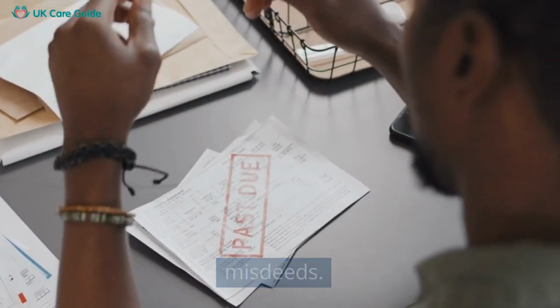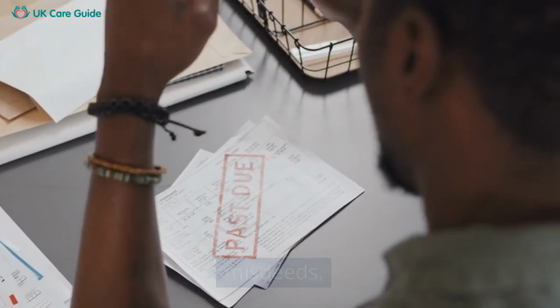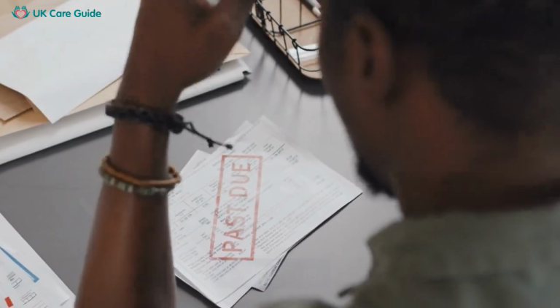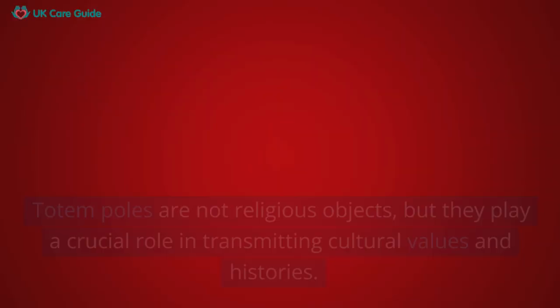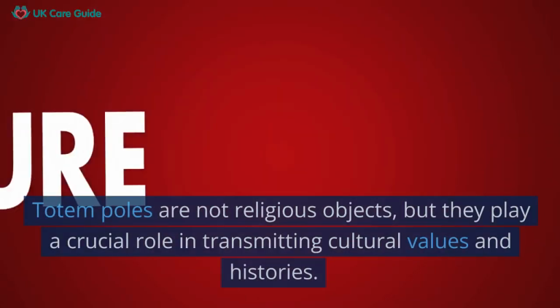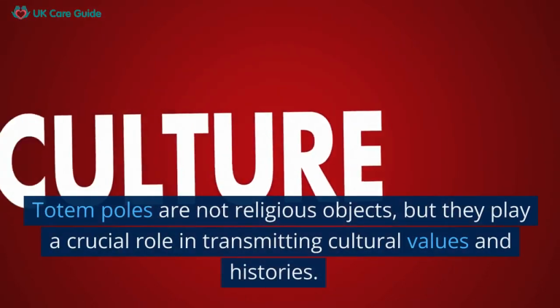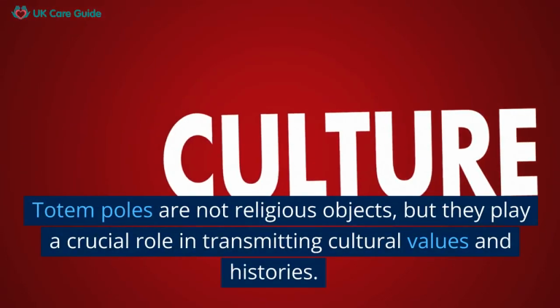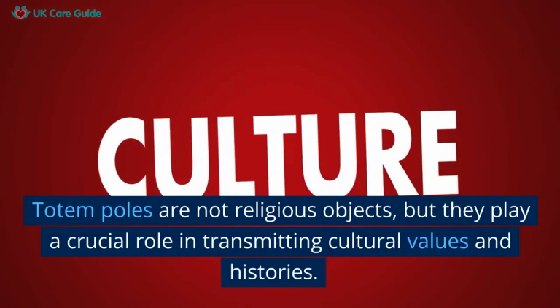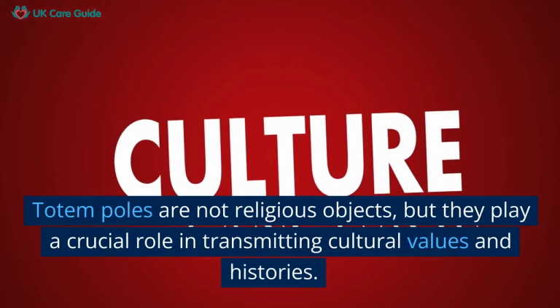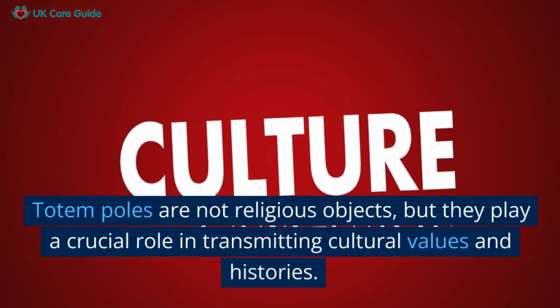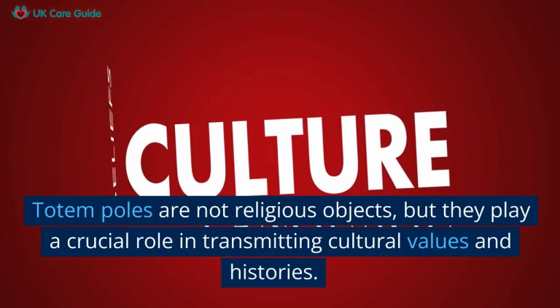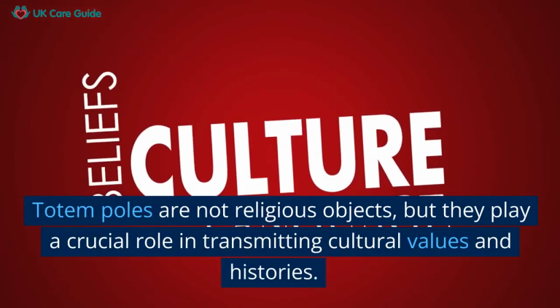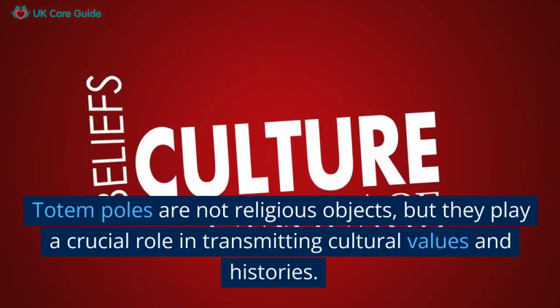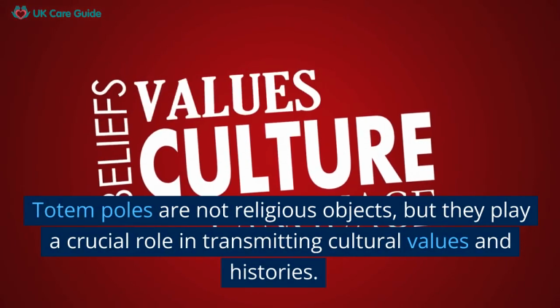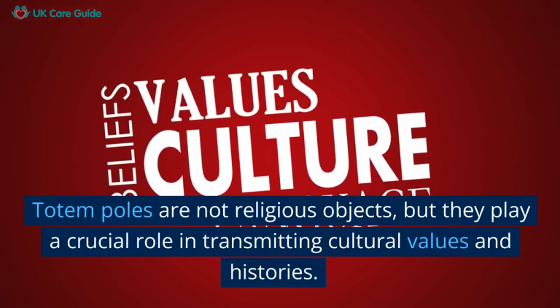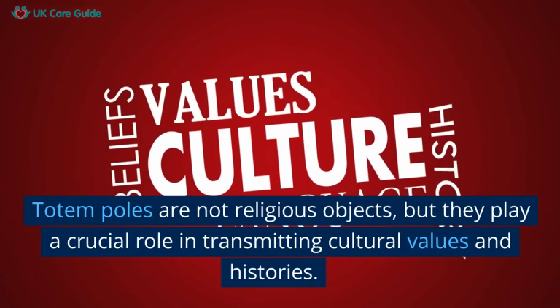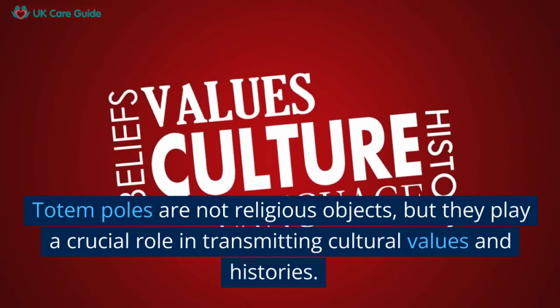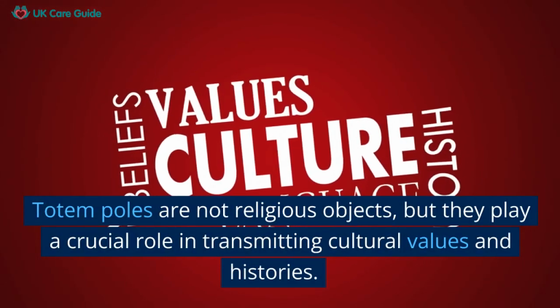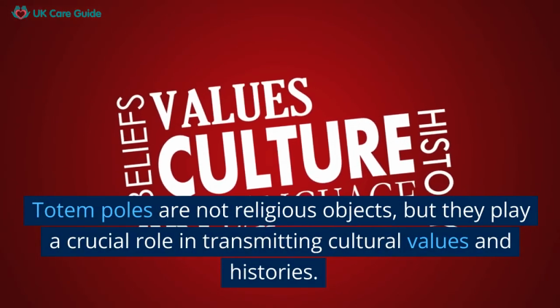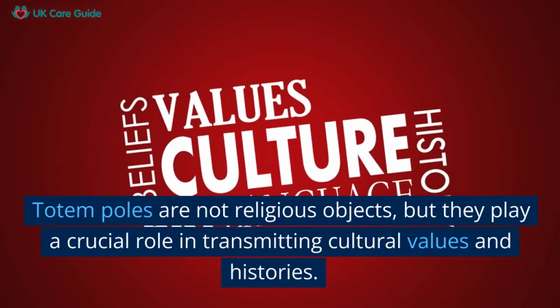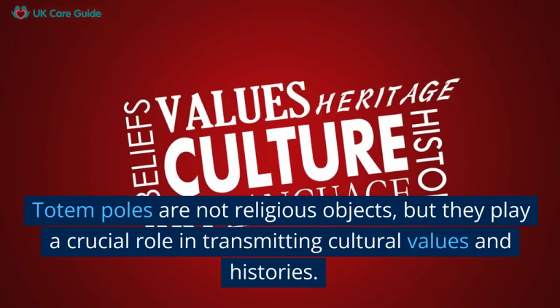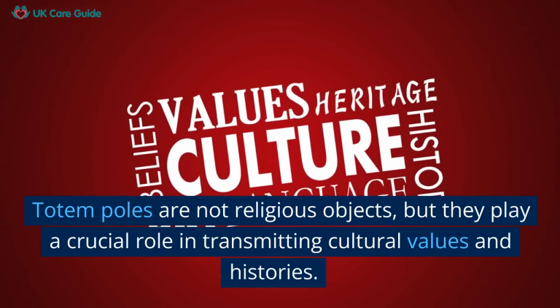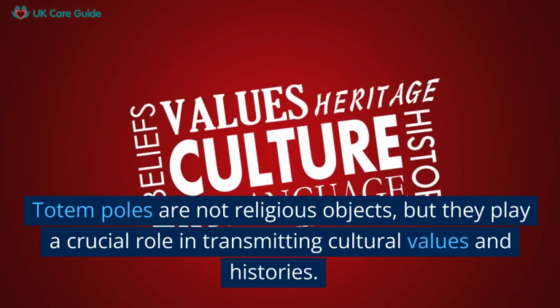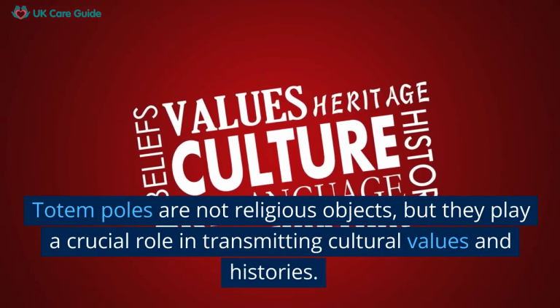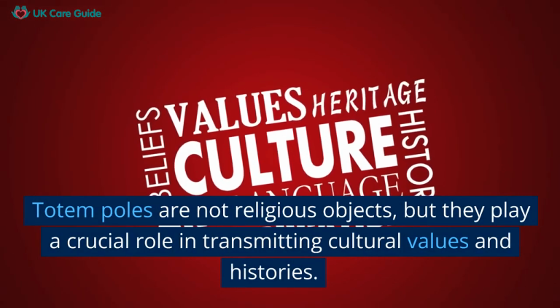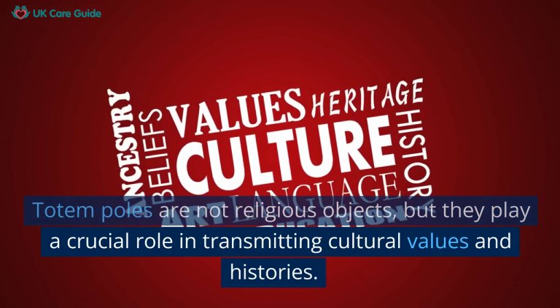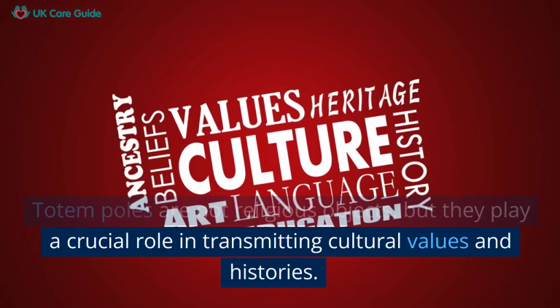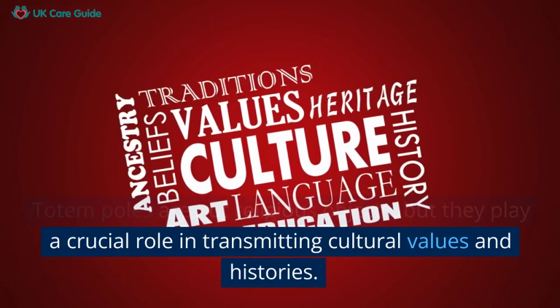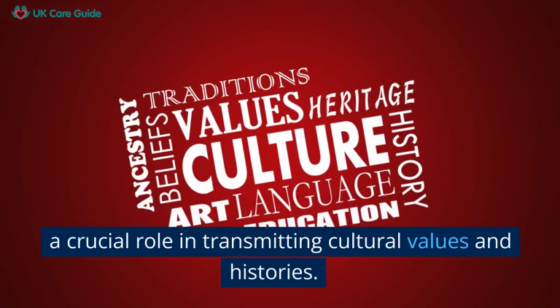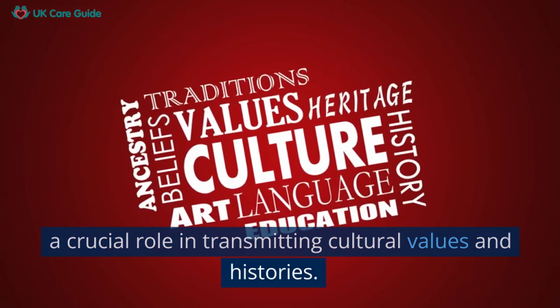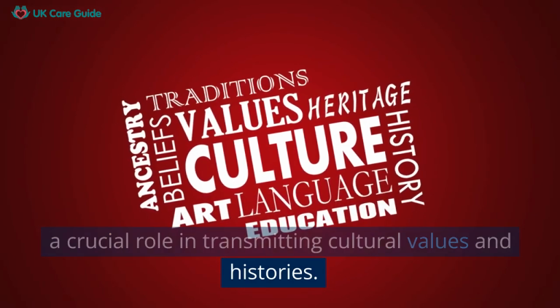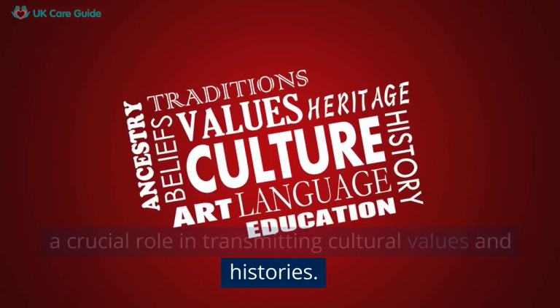Totem poles are not religious objects, but they play a crucial role in transmitting cultural values and histories.